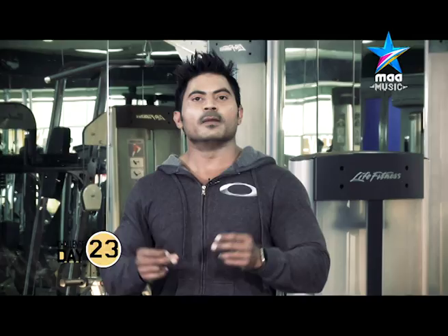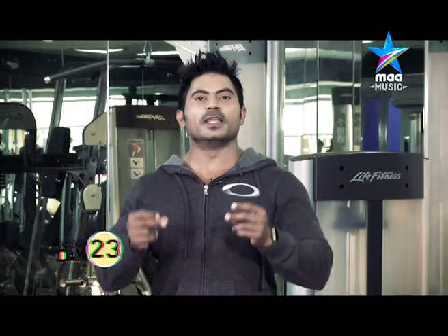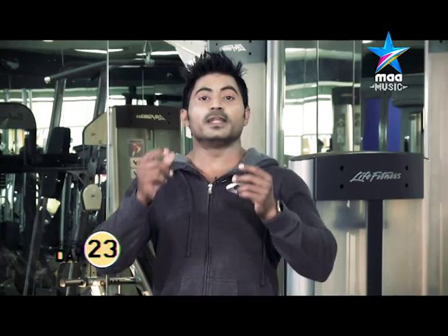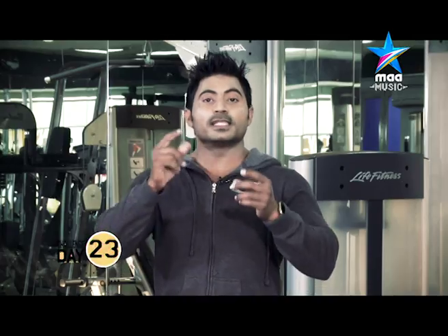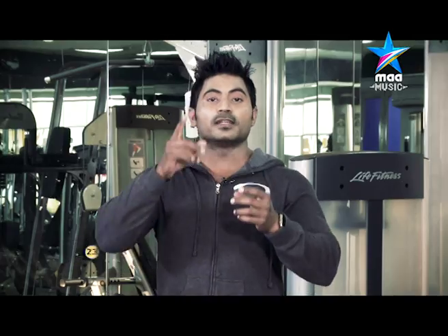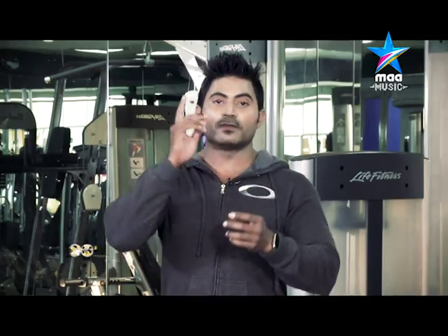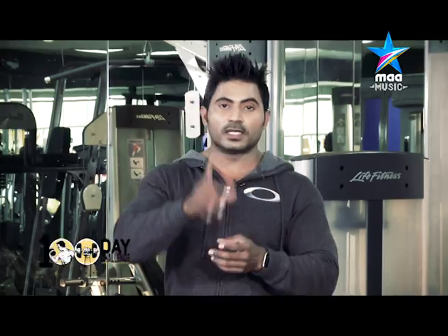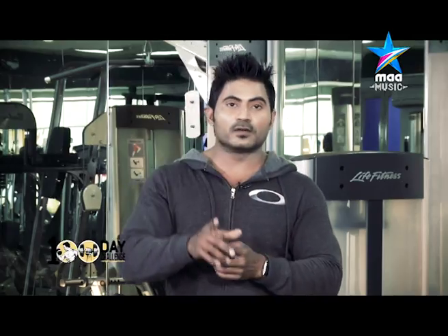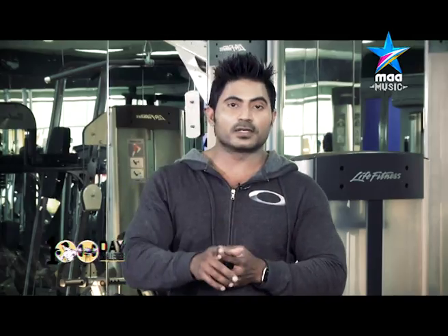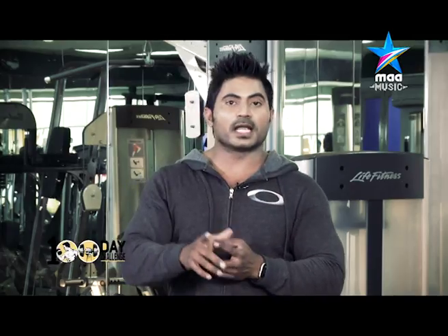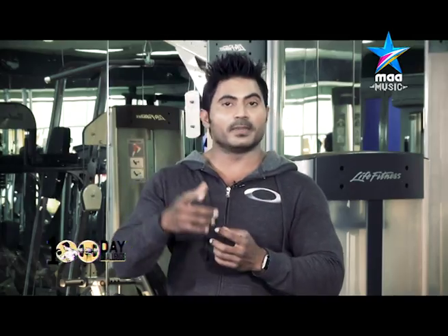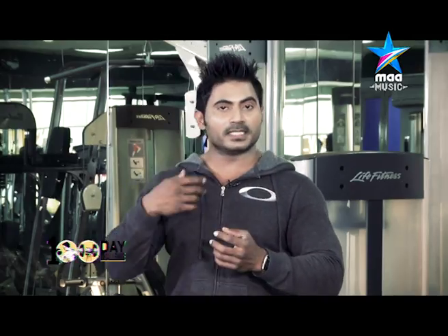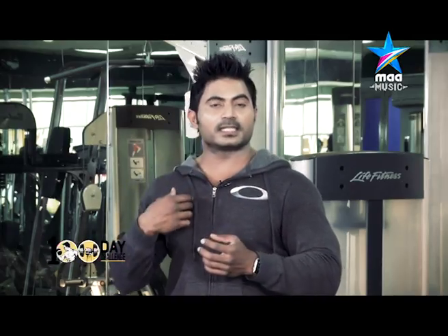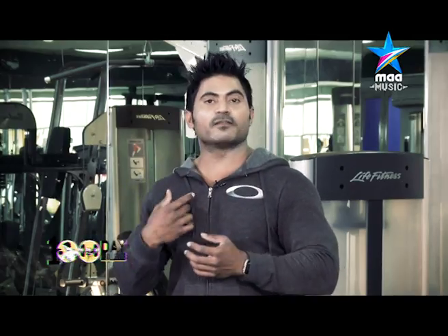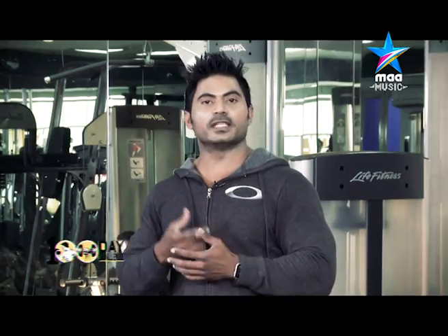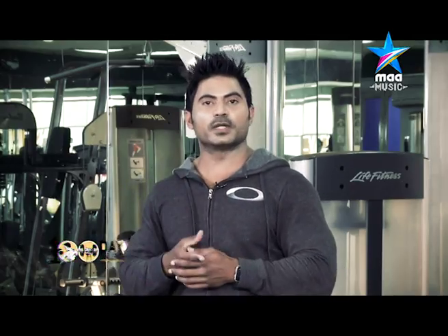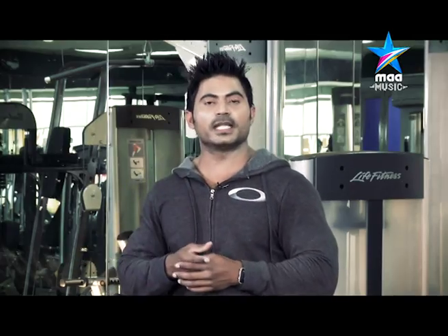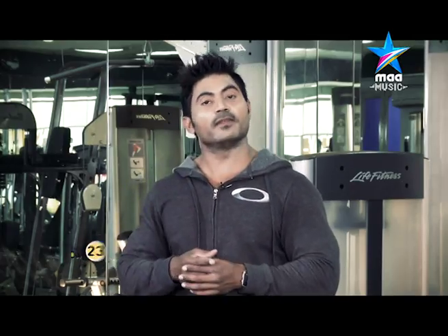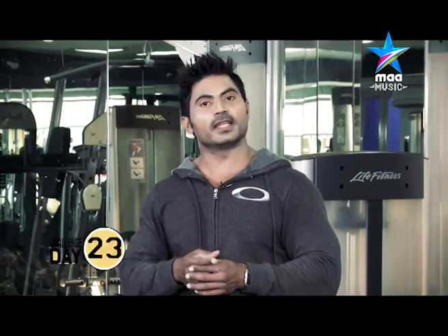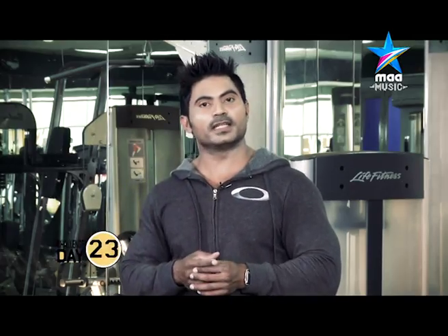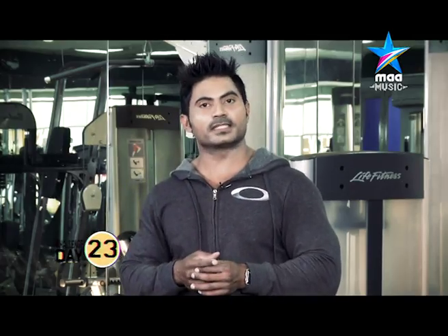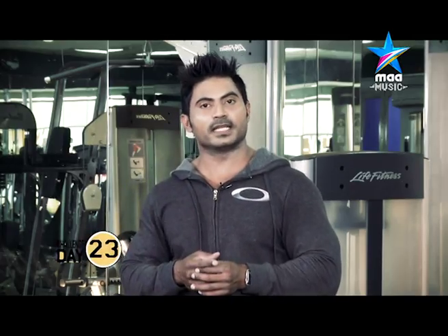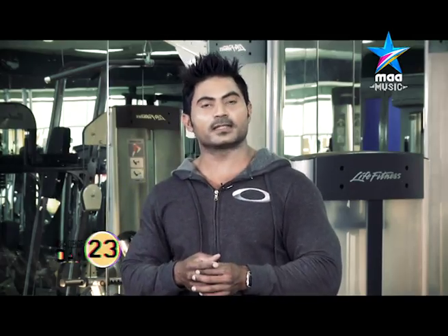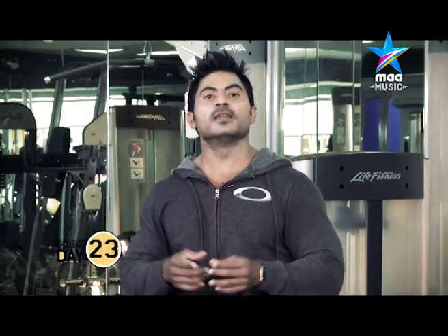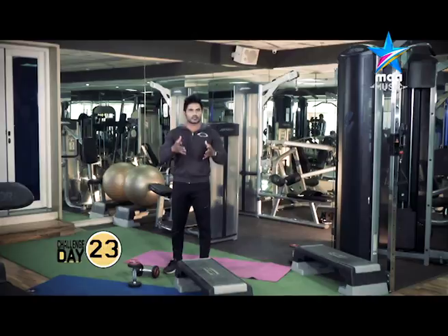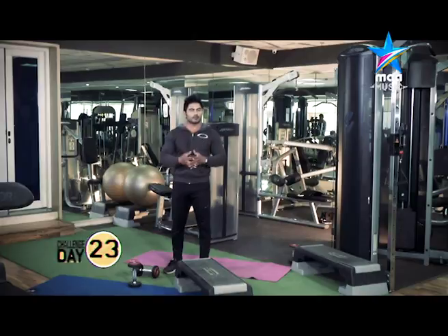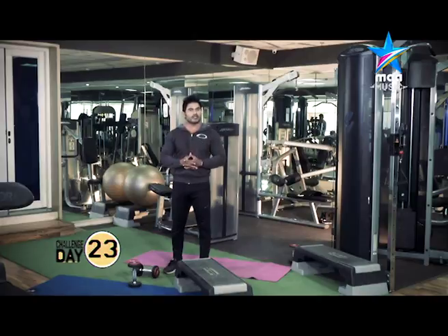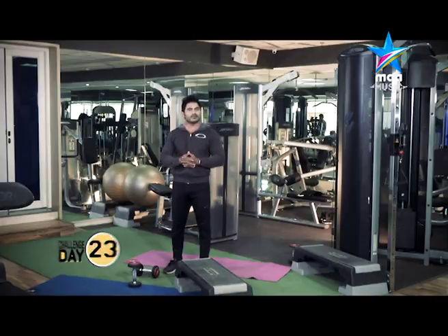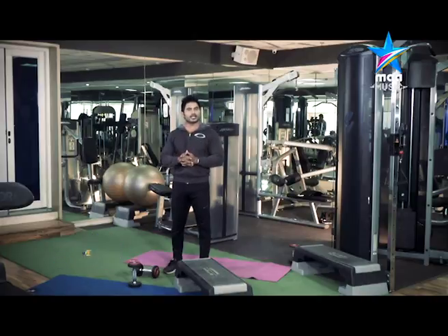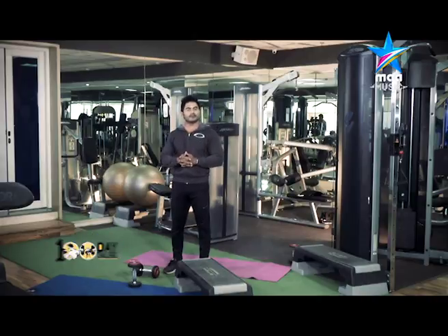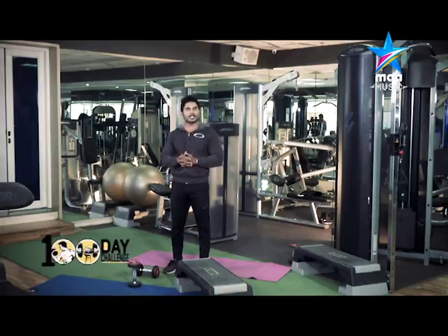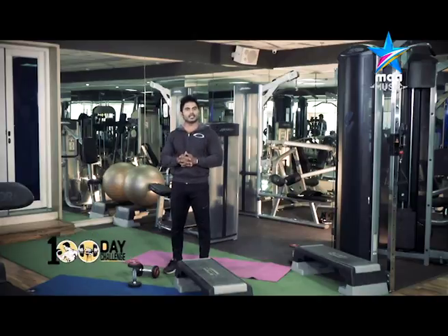If you have any doubts about your fitness, drop your doubts on our Facebook ID: Venkat Fitness Trainer. So be fit and be healthy.